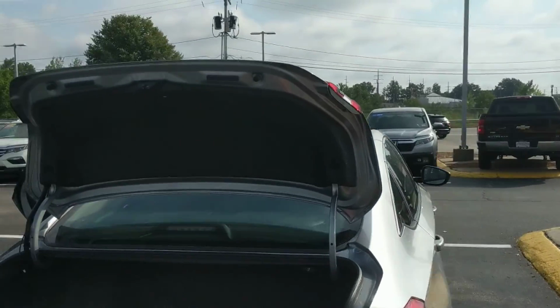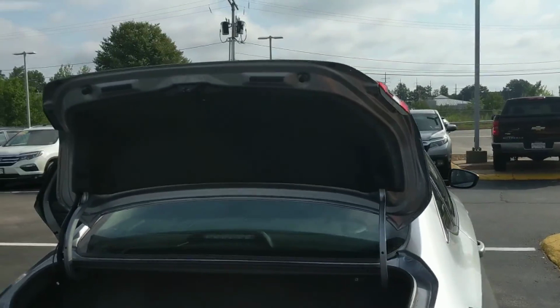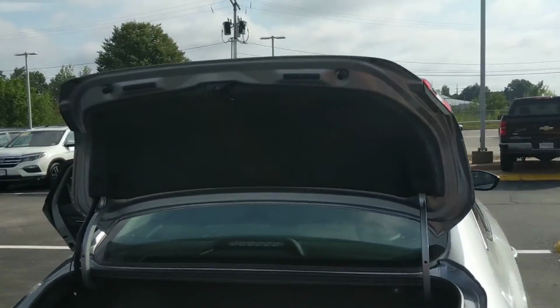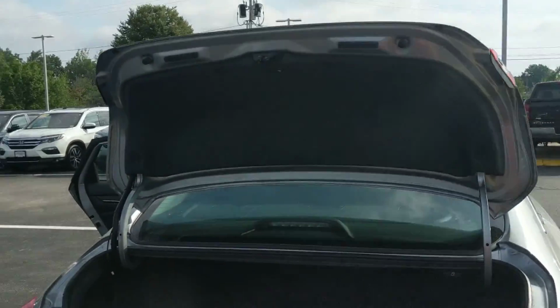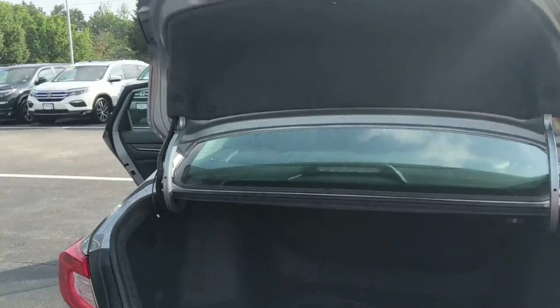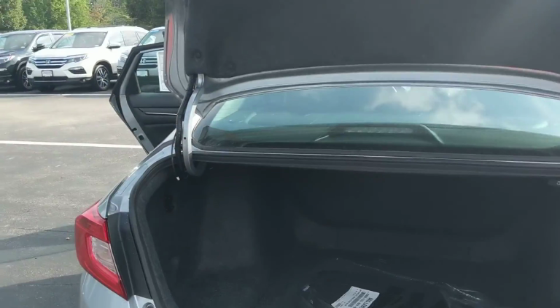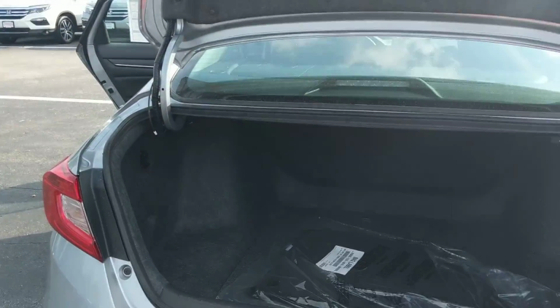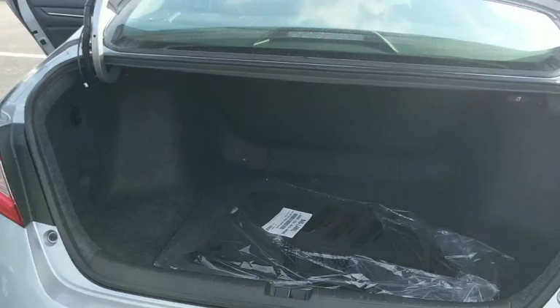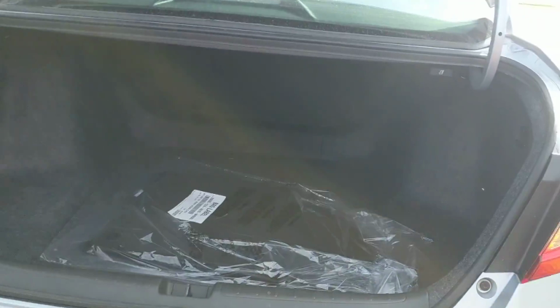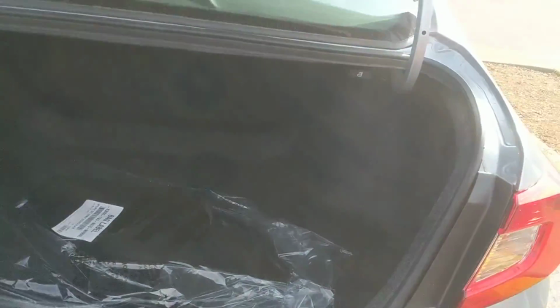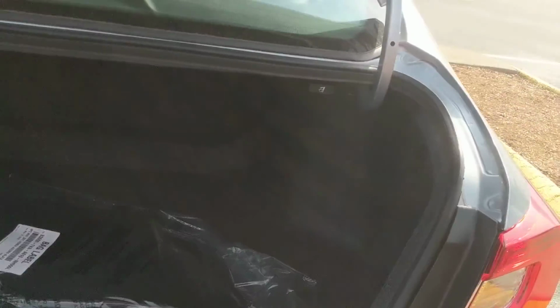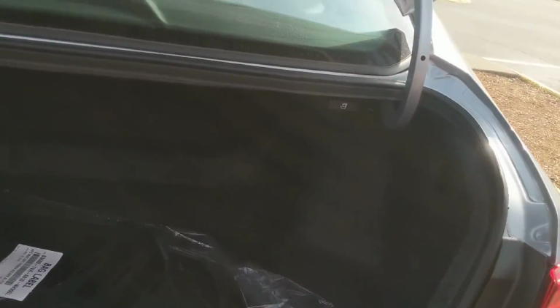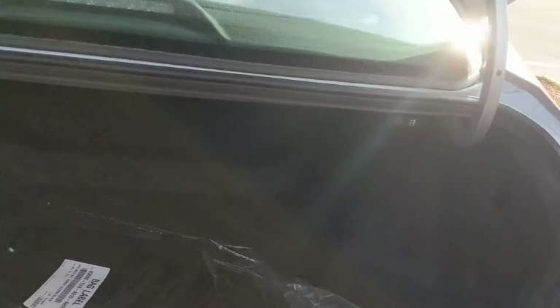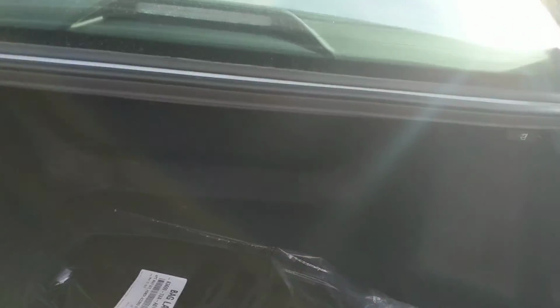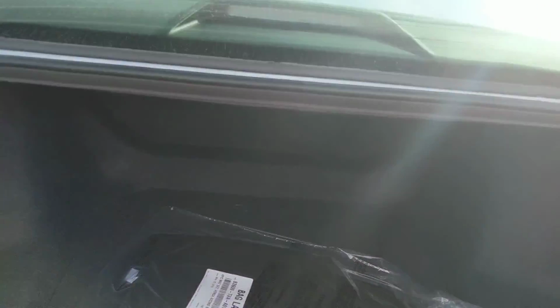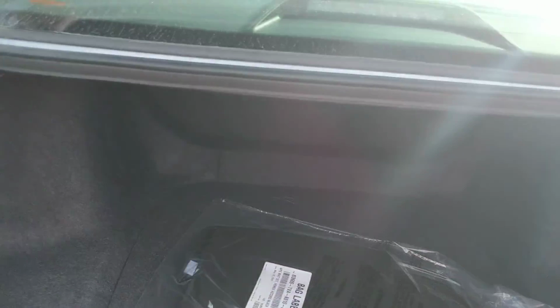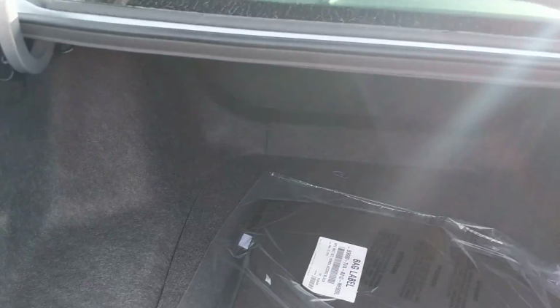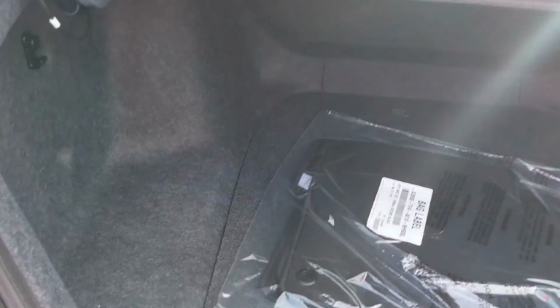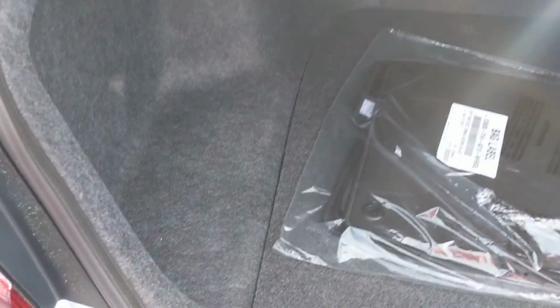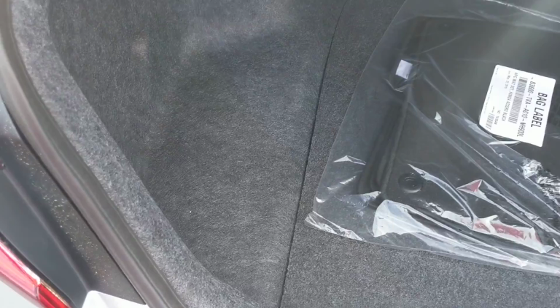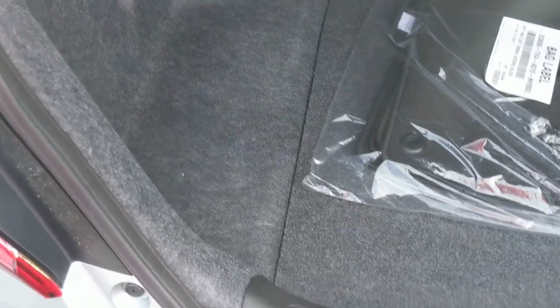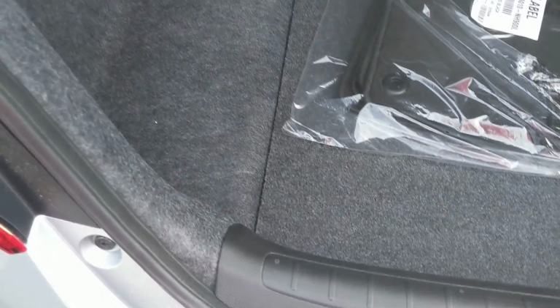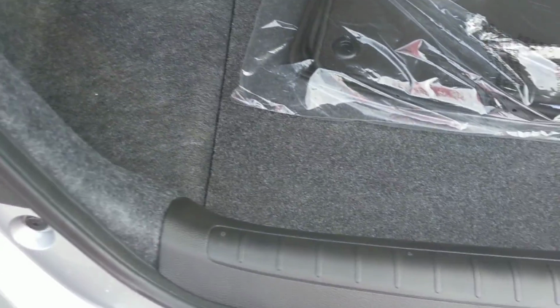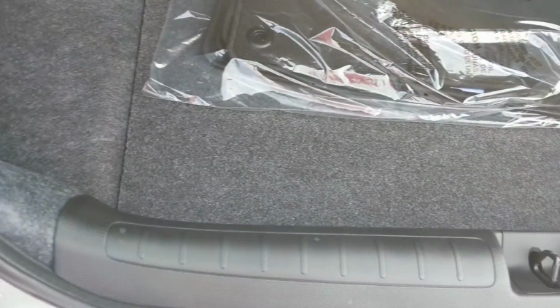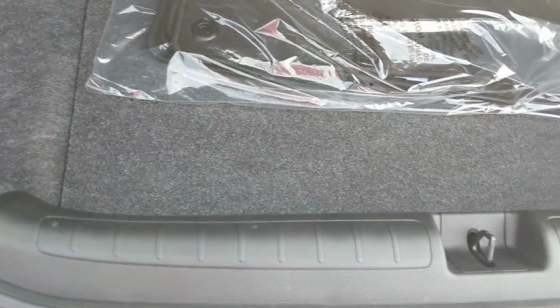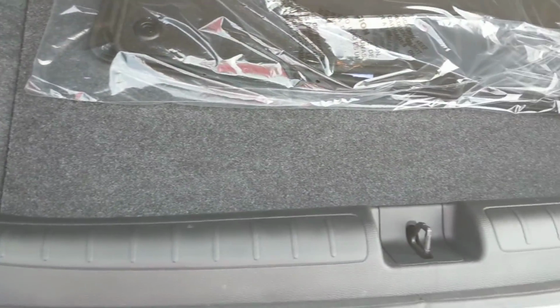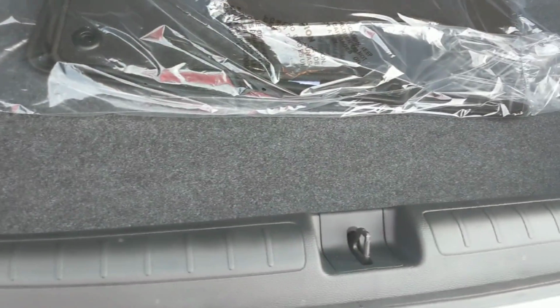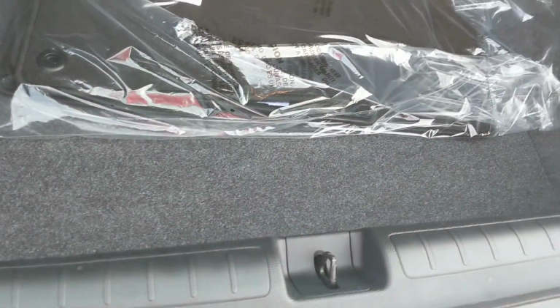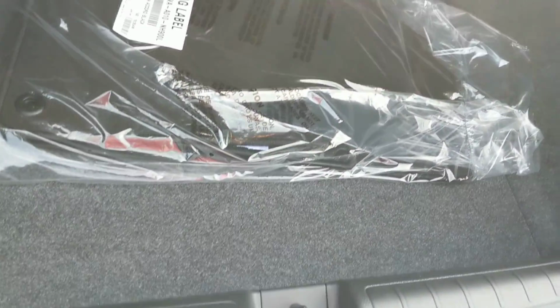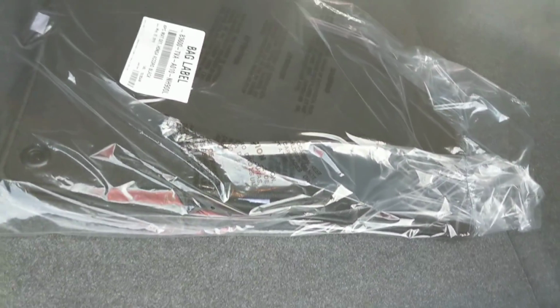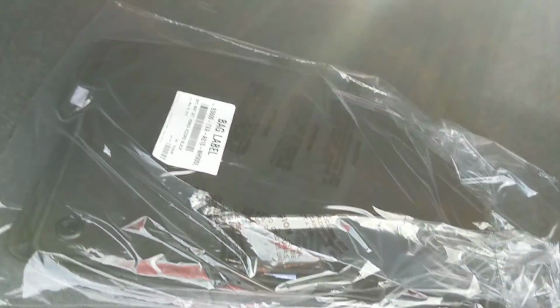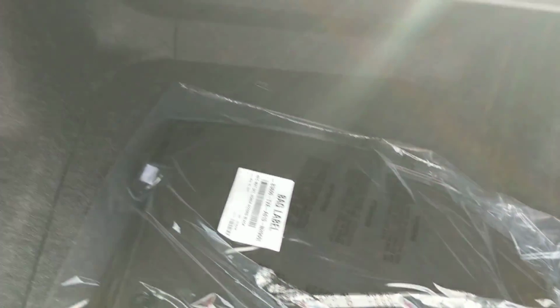You have a large trunk that can fit up to three, maybe four large suitcases. Your spare tire is underneath the mat.